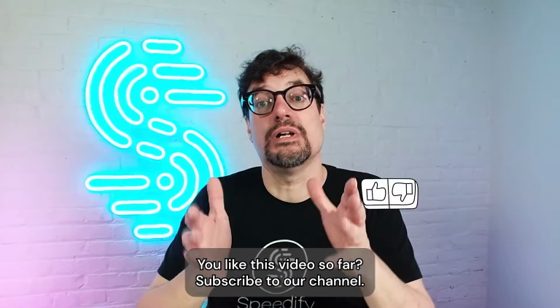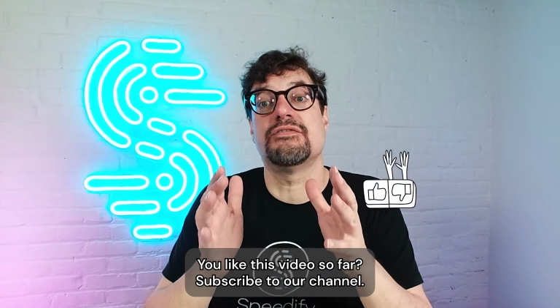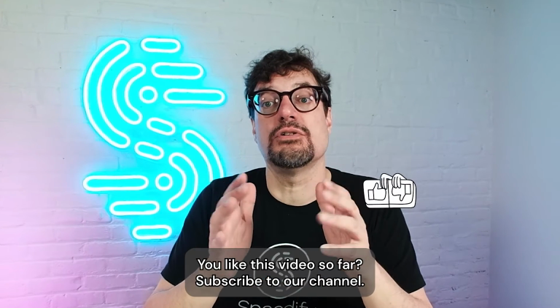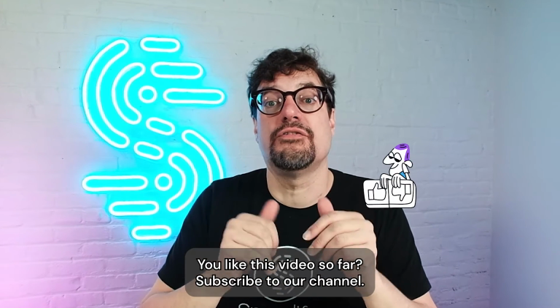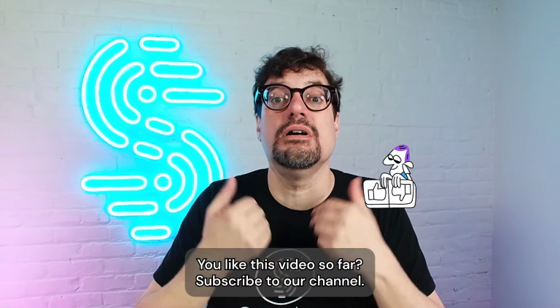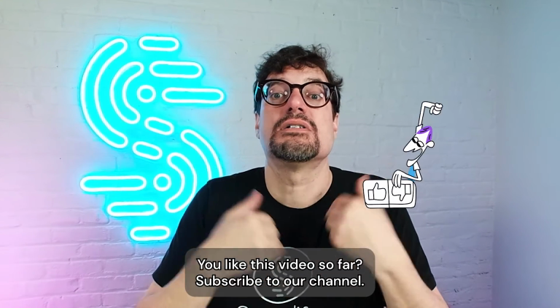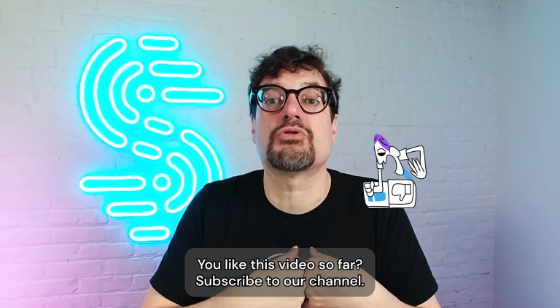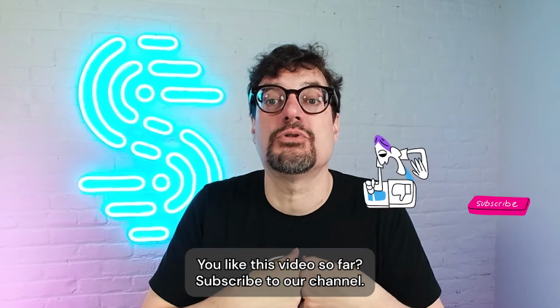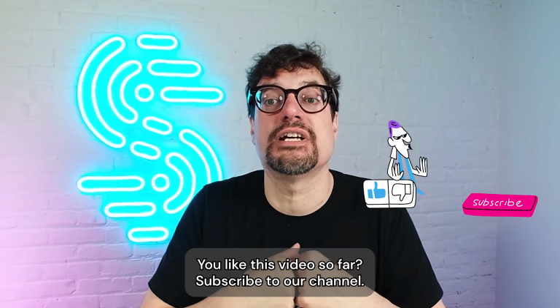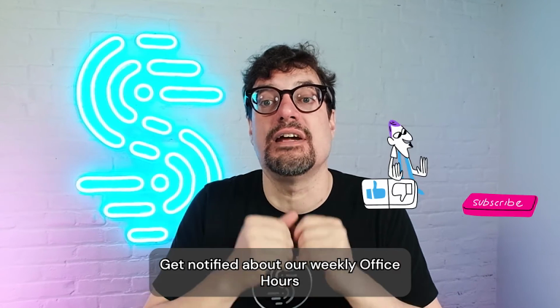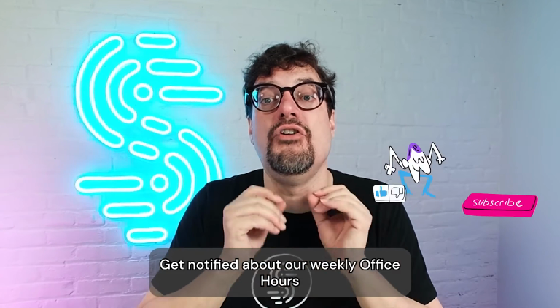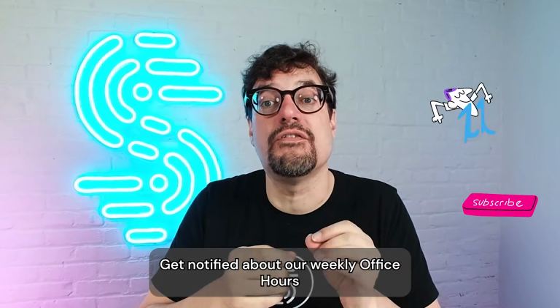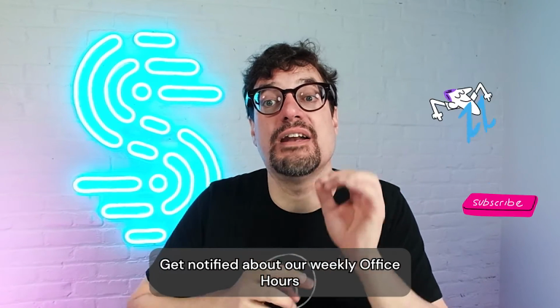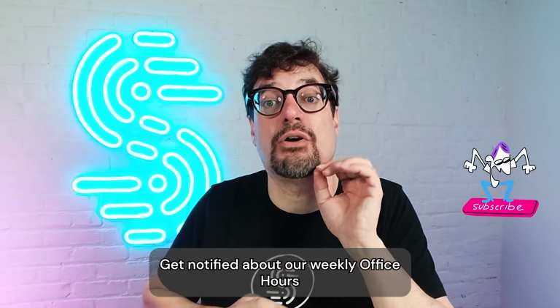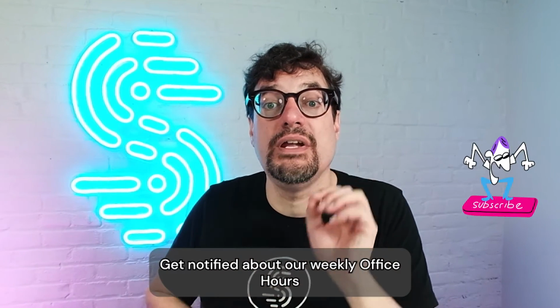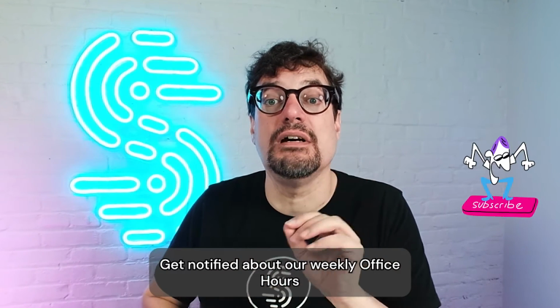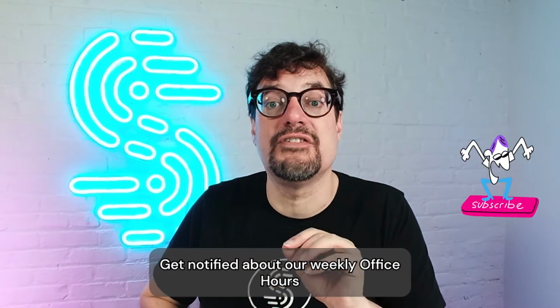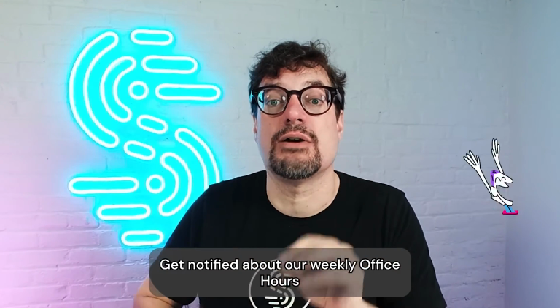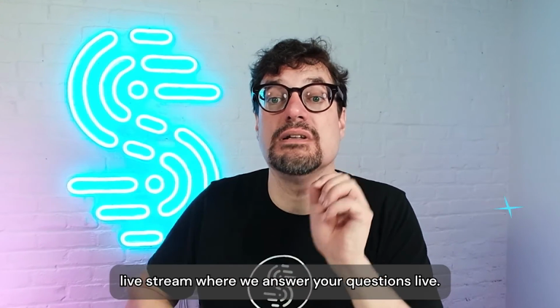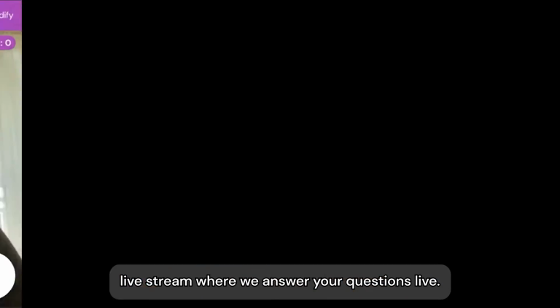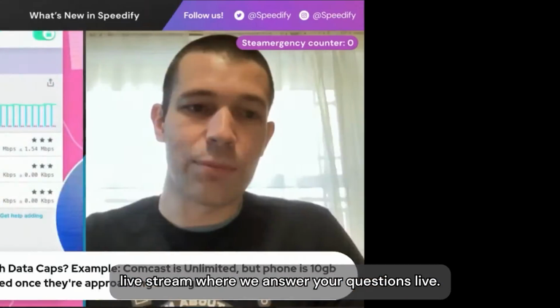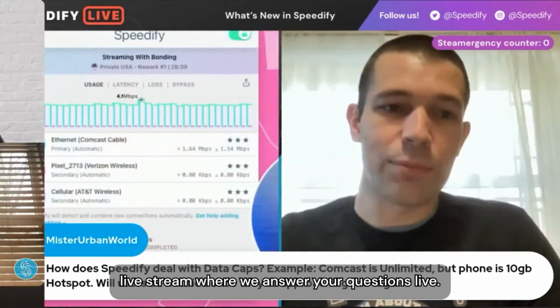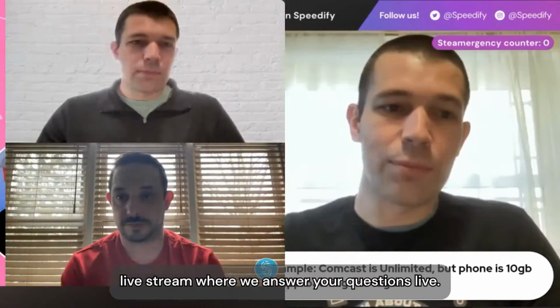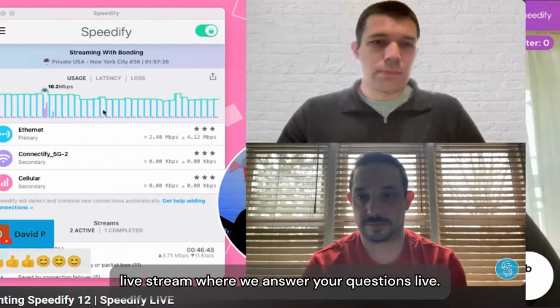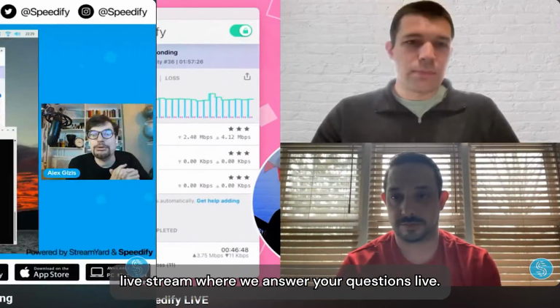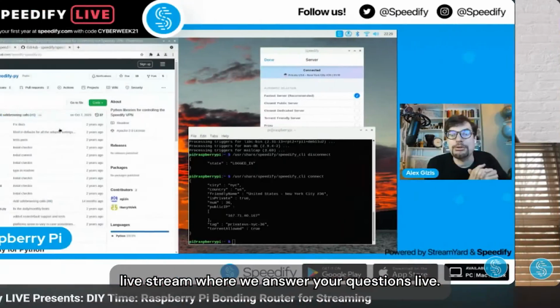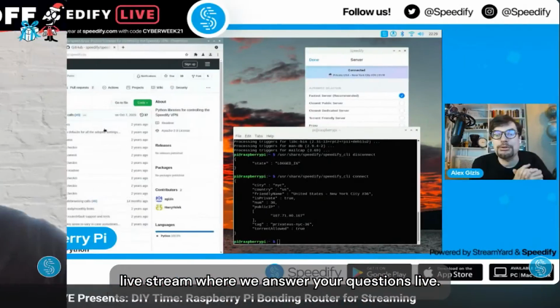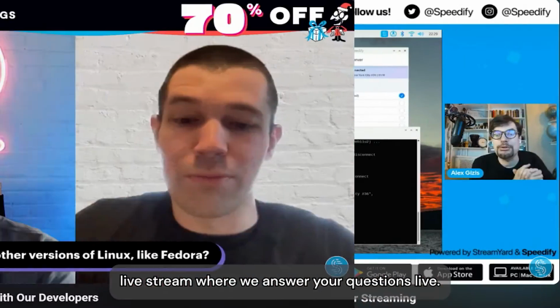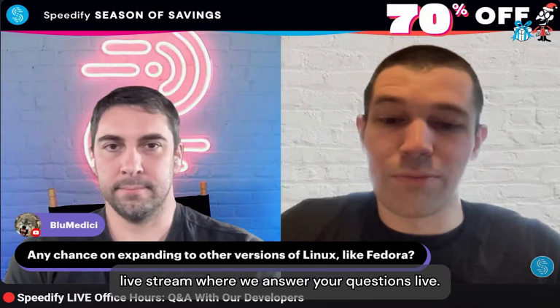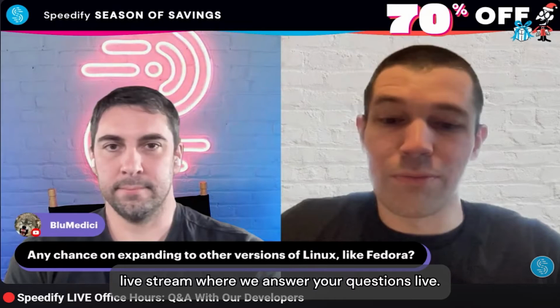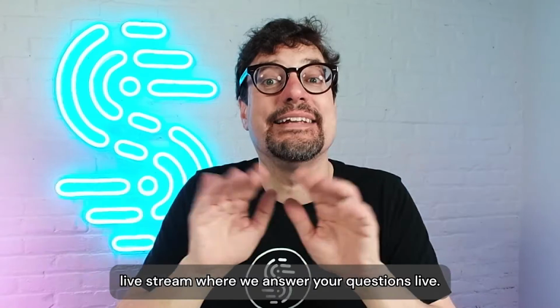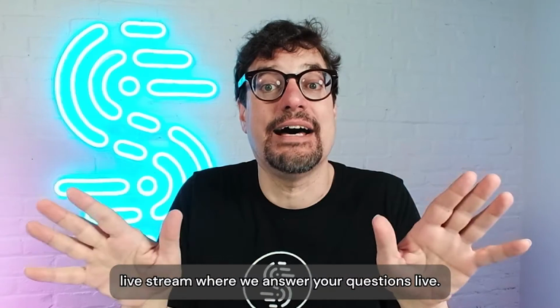You like this video so far? Subscribe to our channel to get notified about our weekly office hours live streams where we answer your tech questions live.